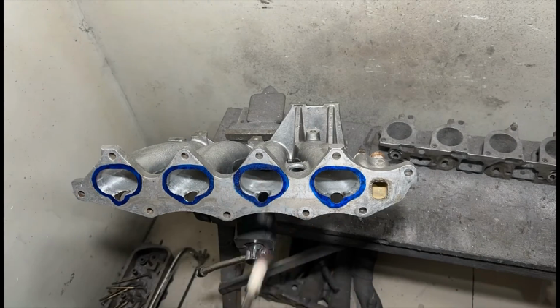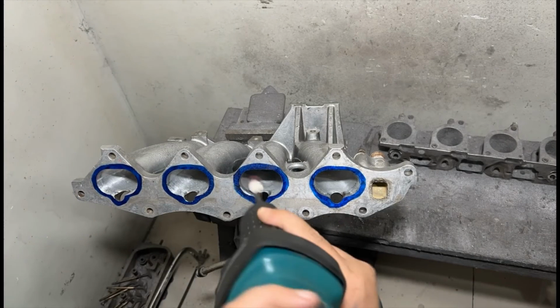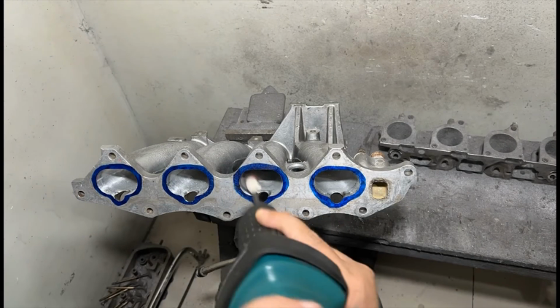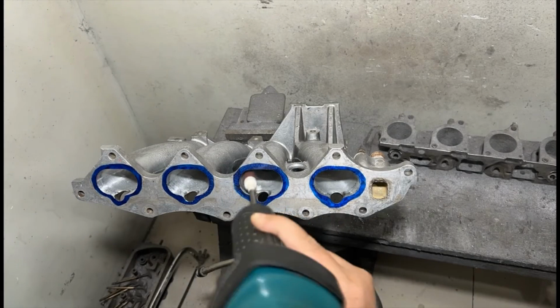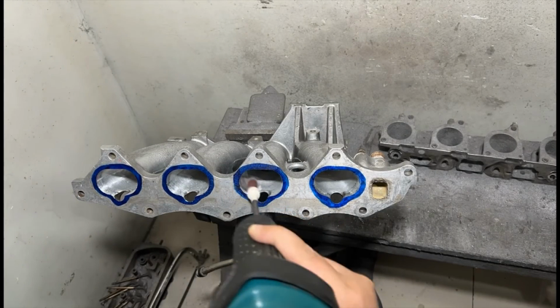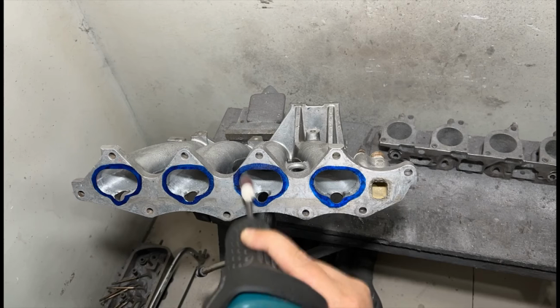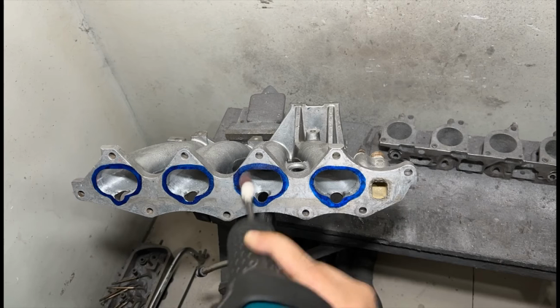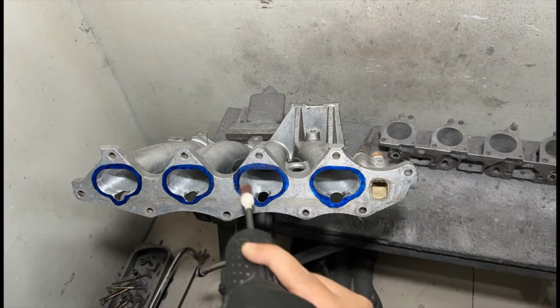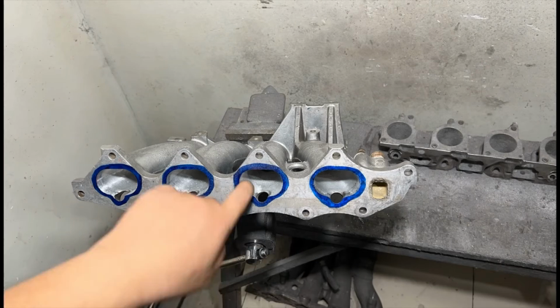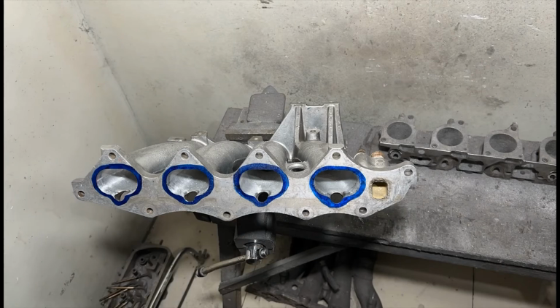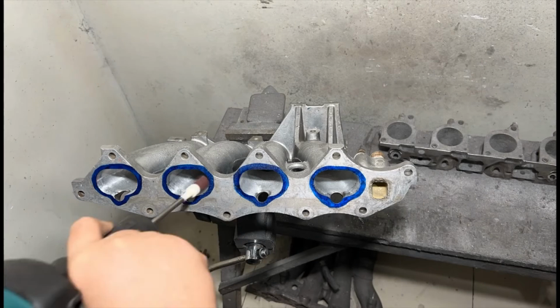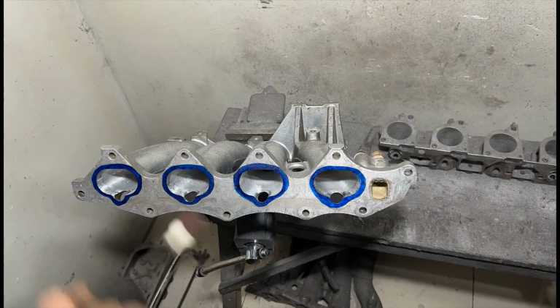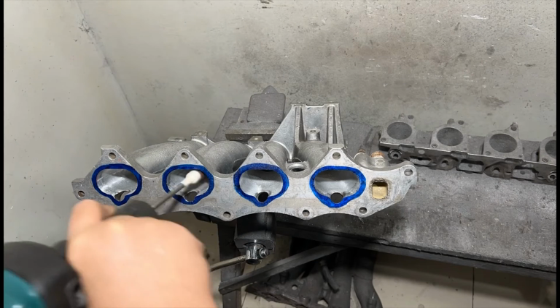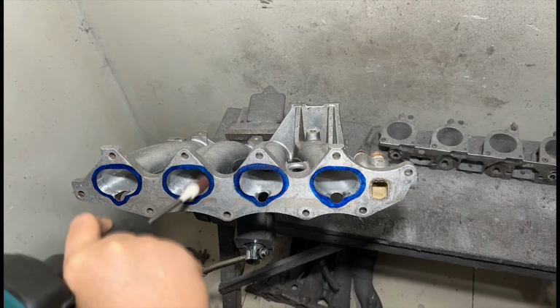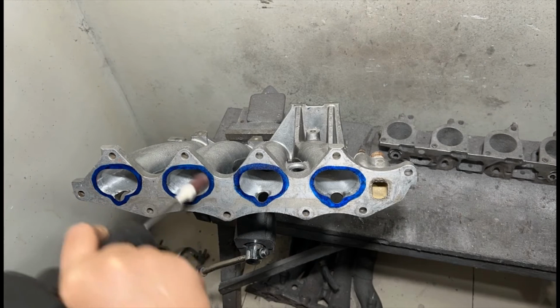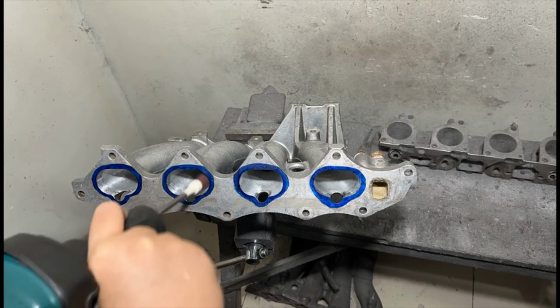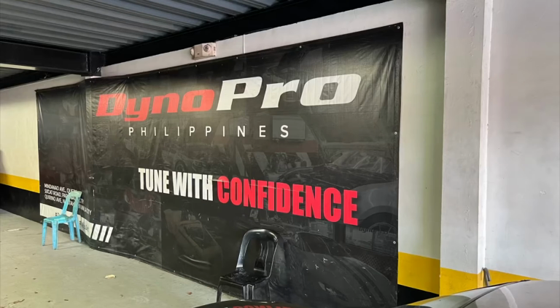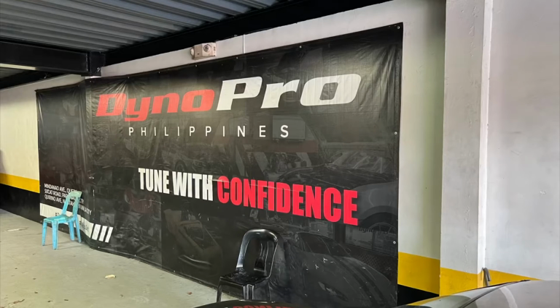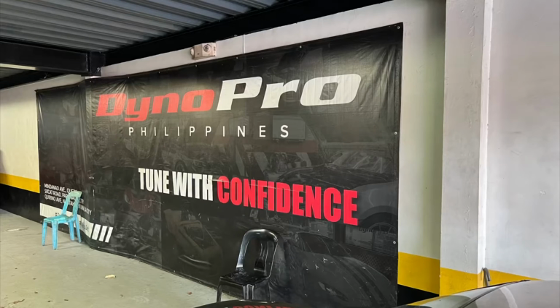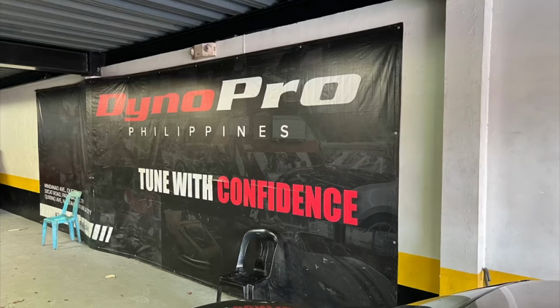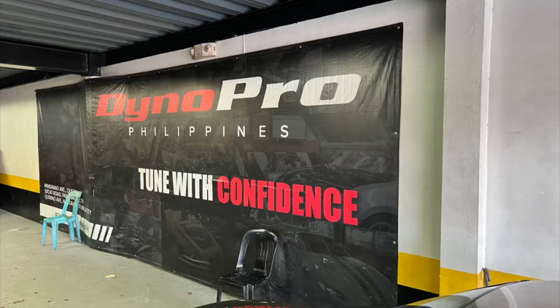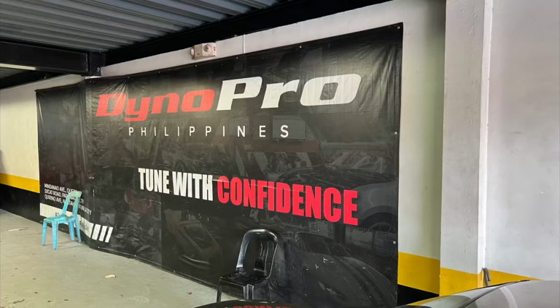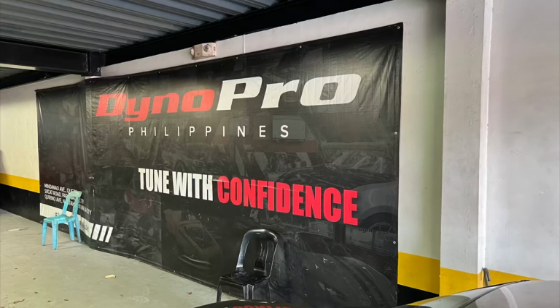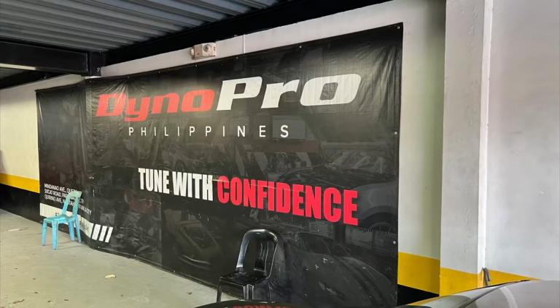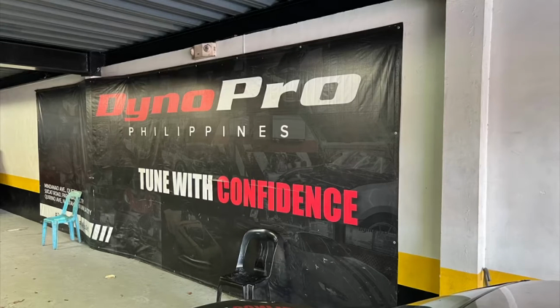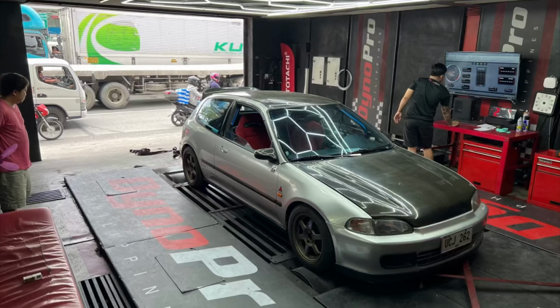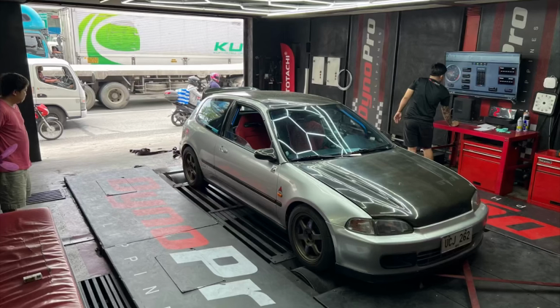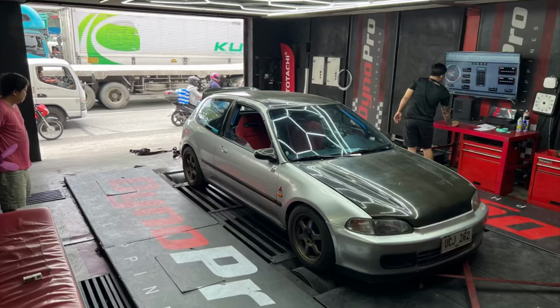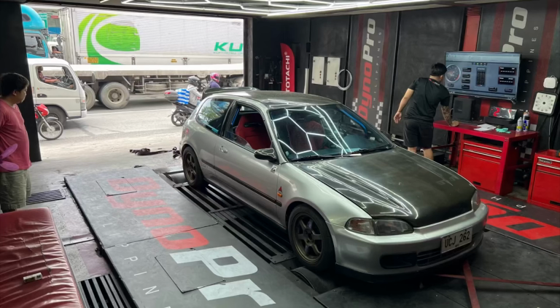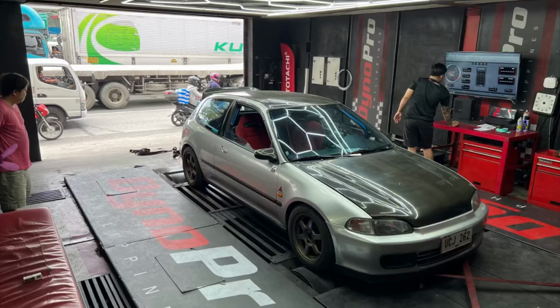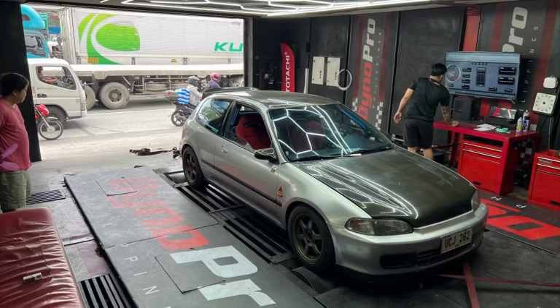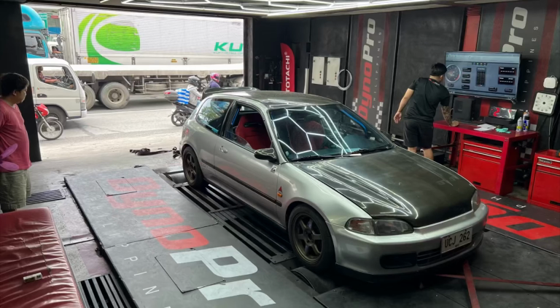This is something you've got to check out — it's going to be good. We actually dynoed this head and the intake manifold here.